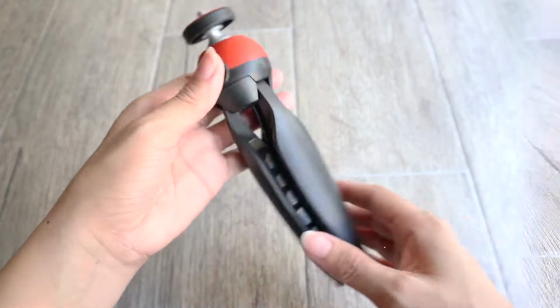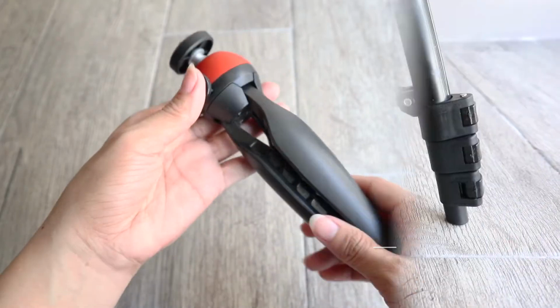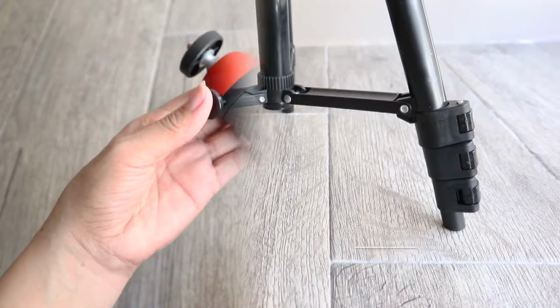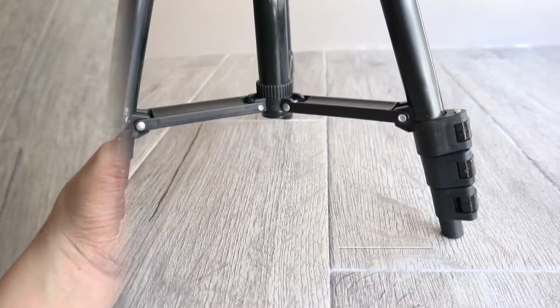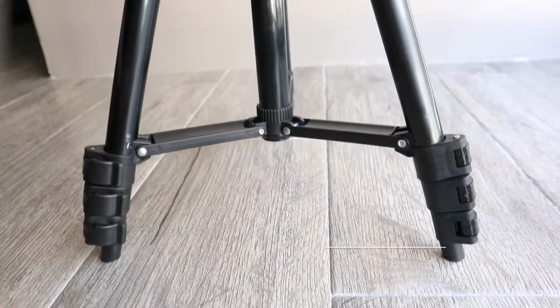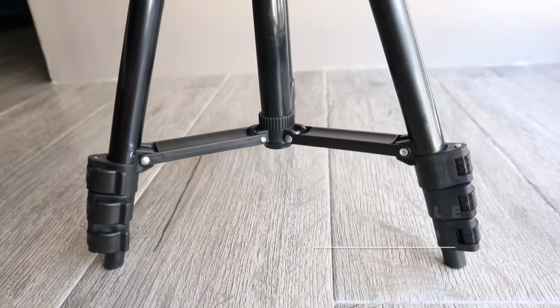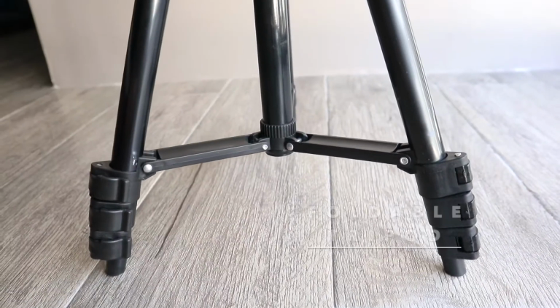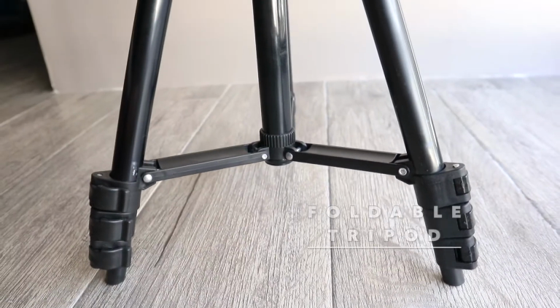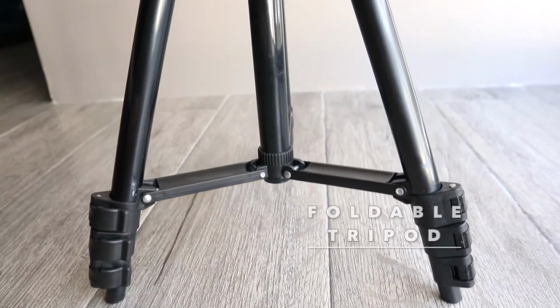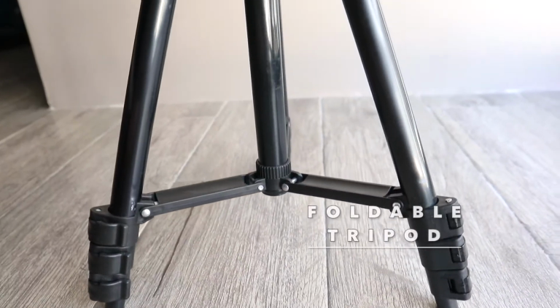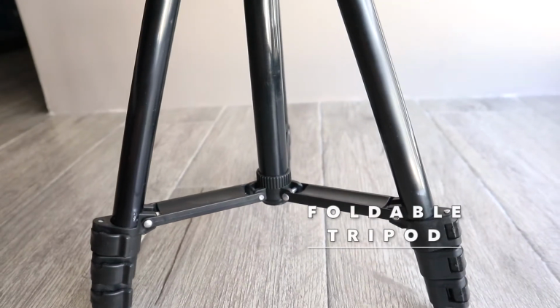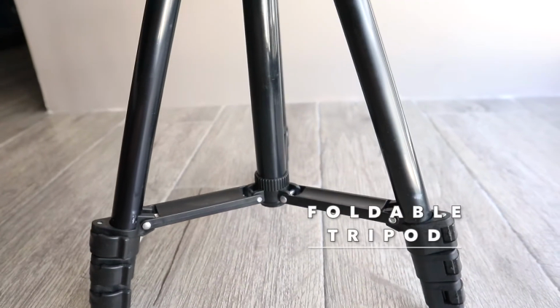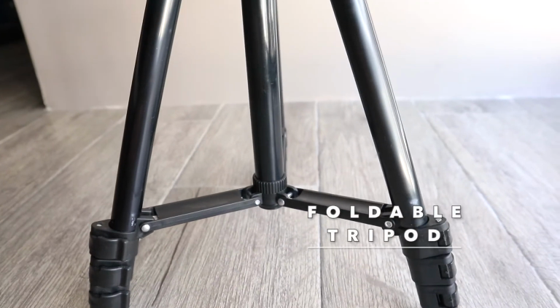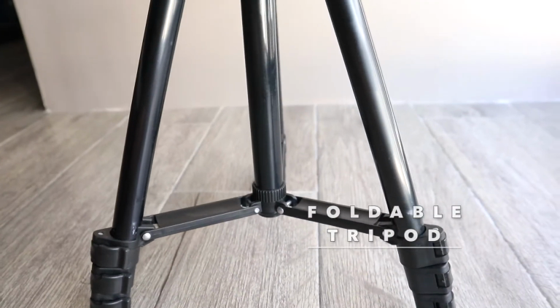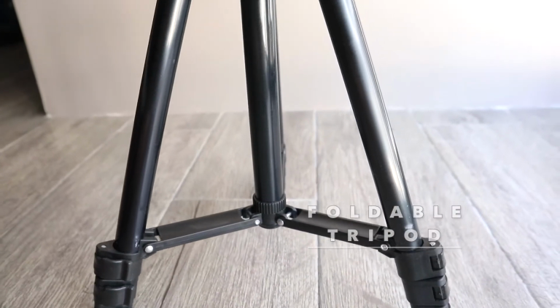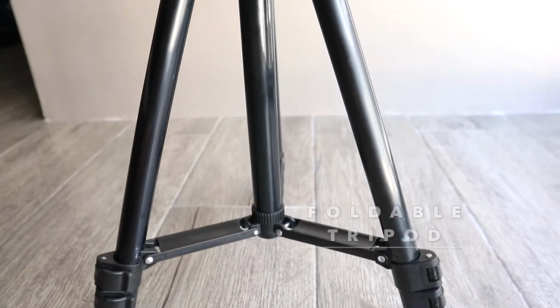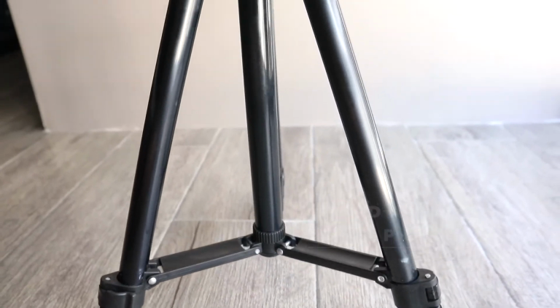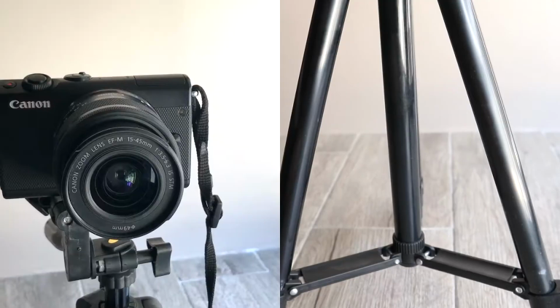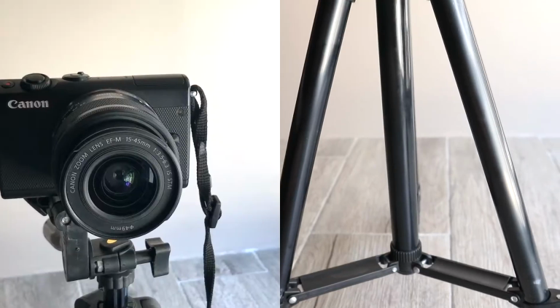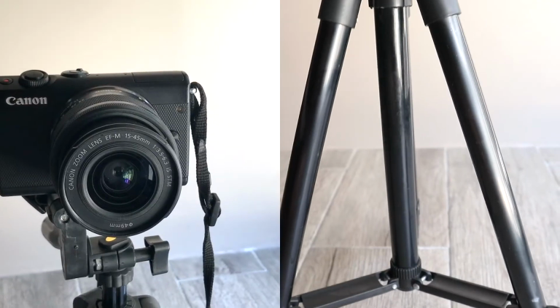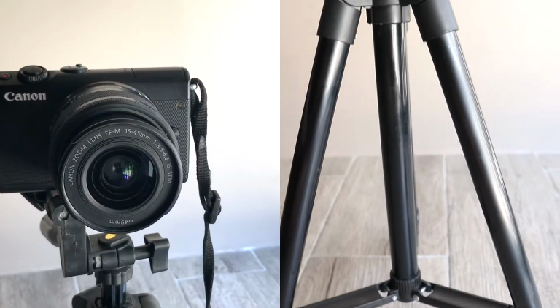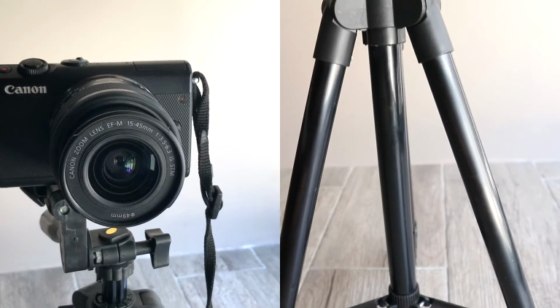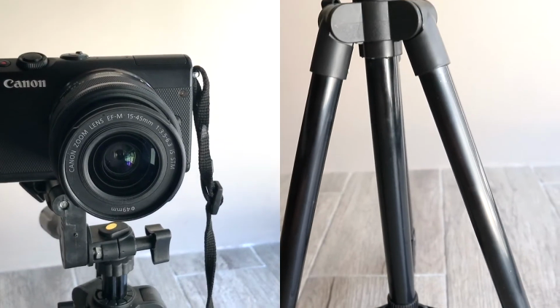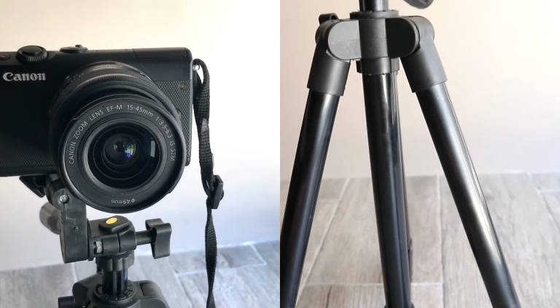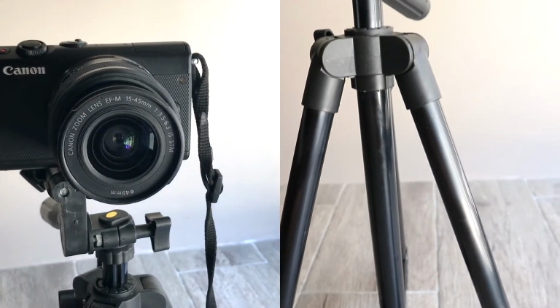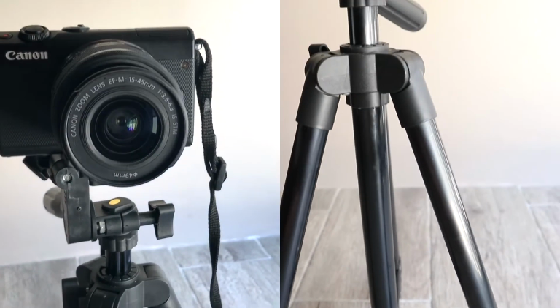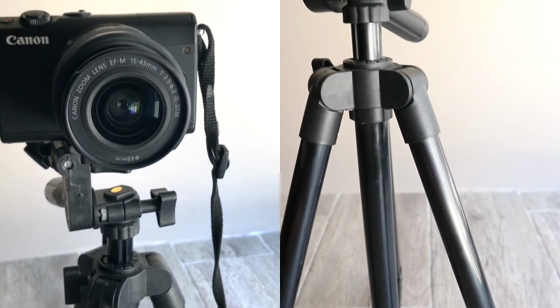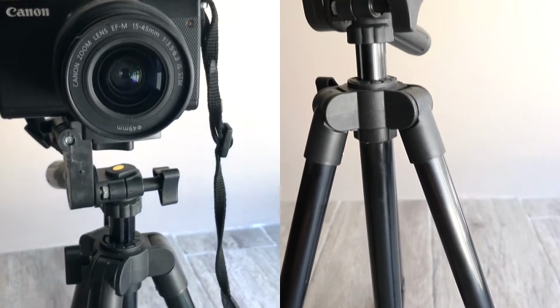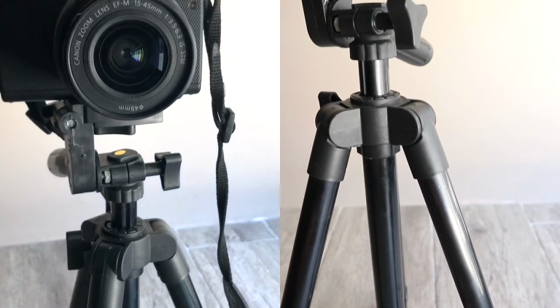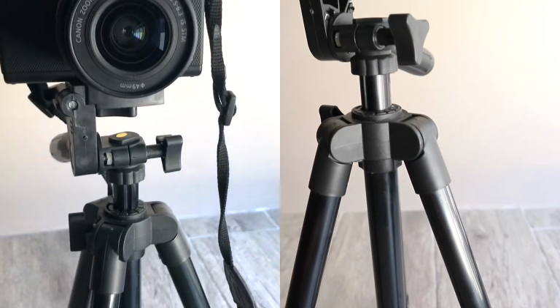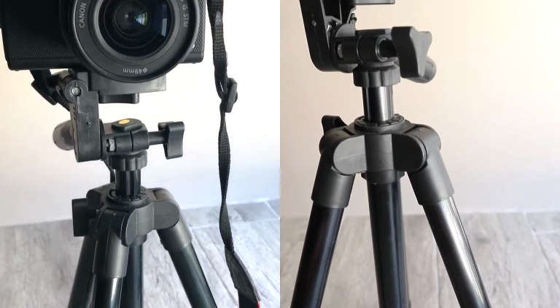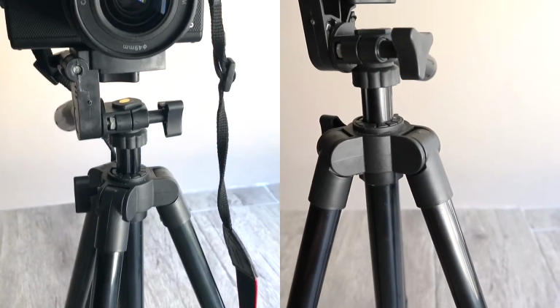Next is another tripod which is basically or mostly used indoors or in a studio.